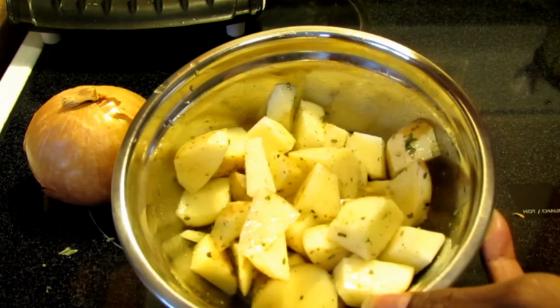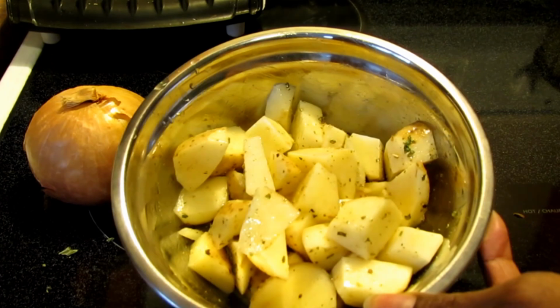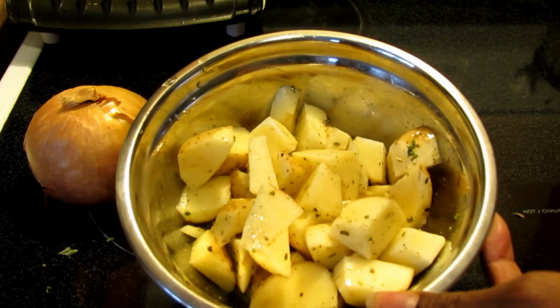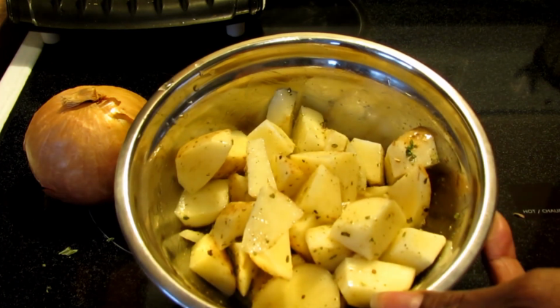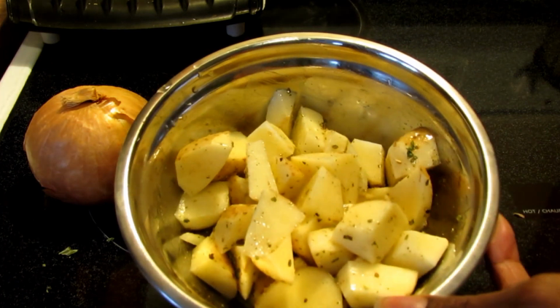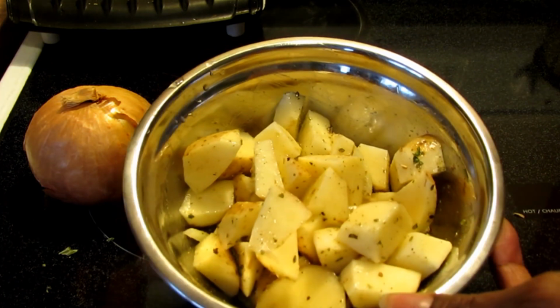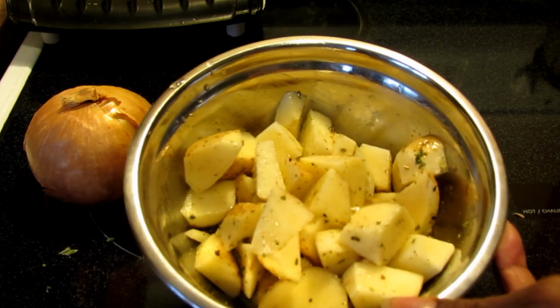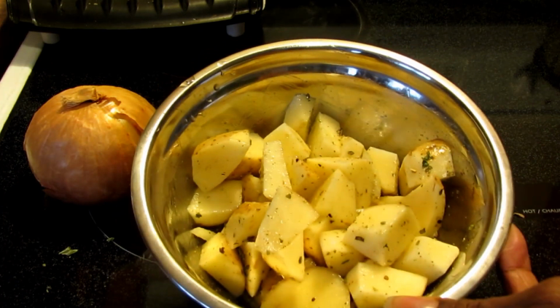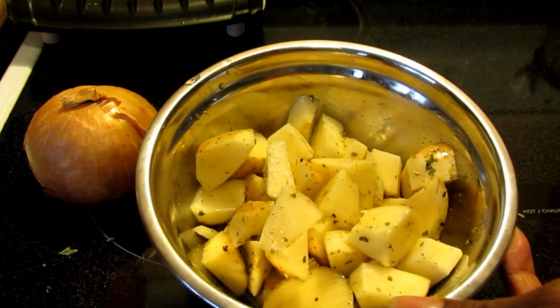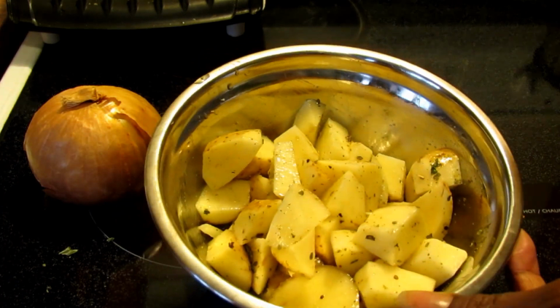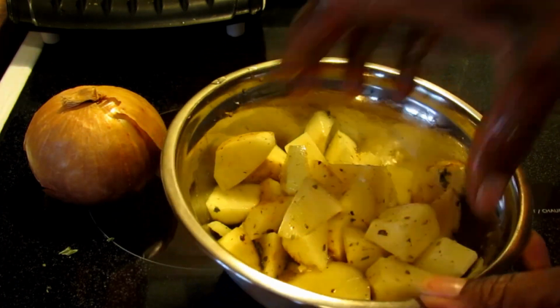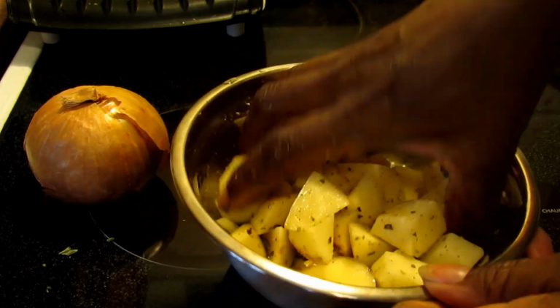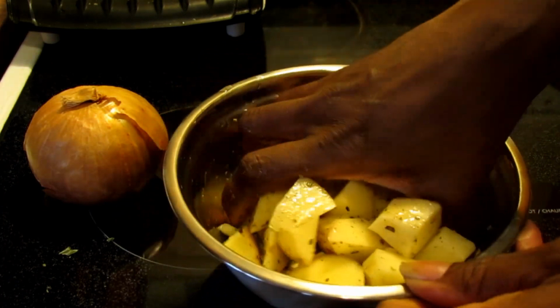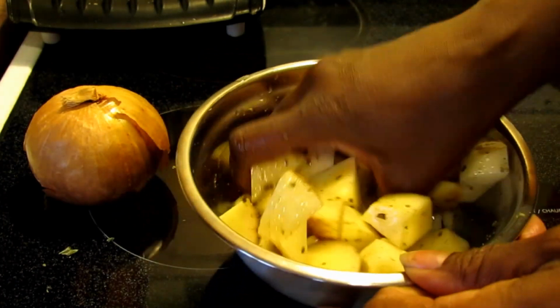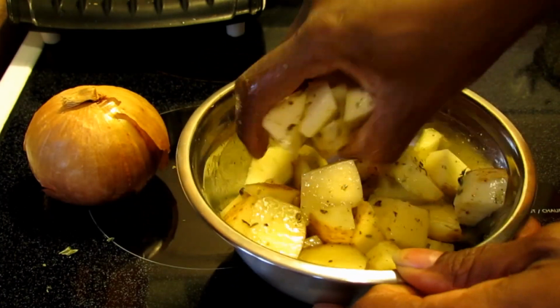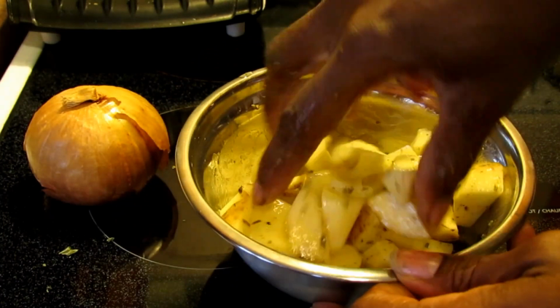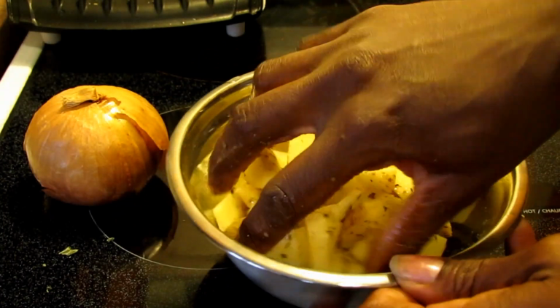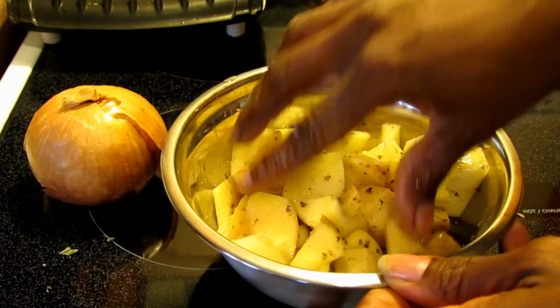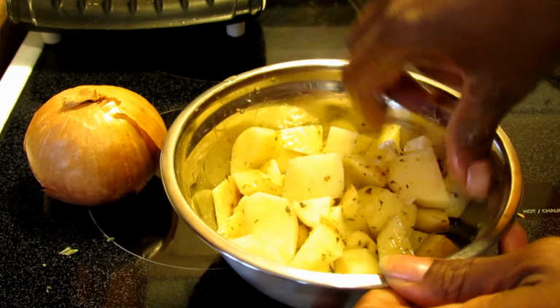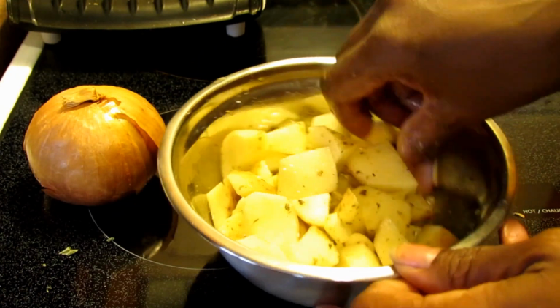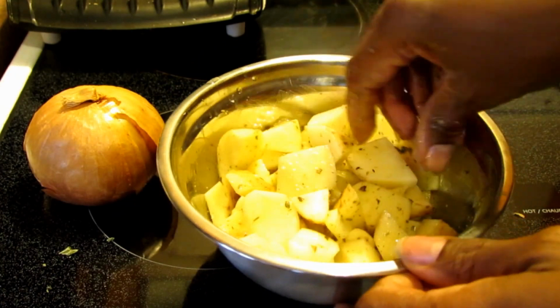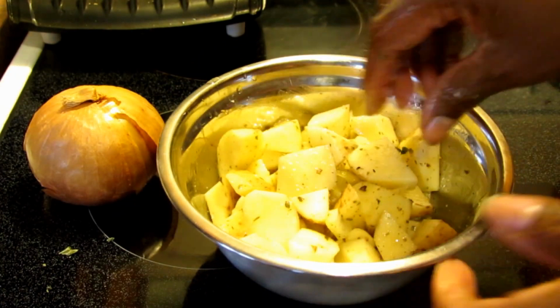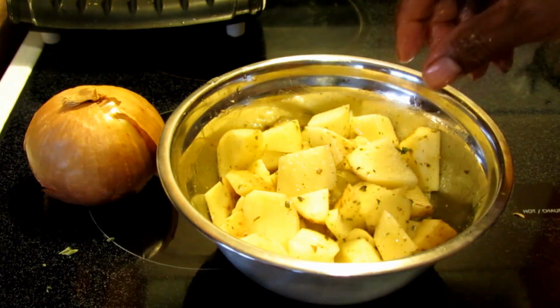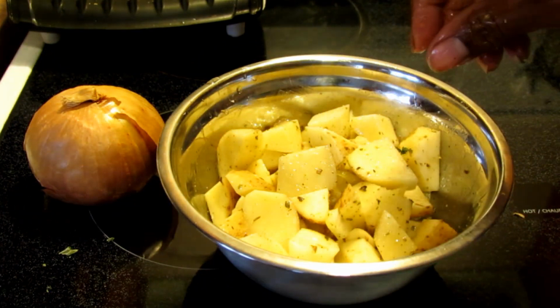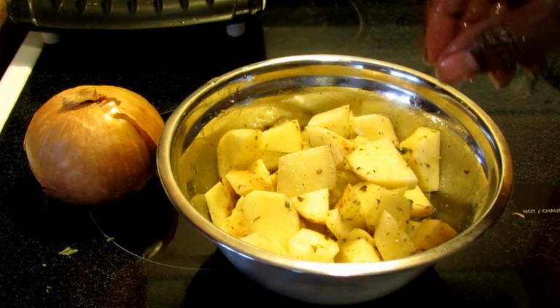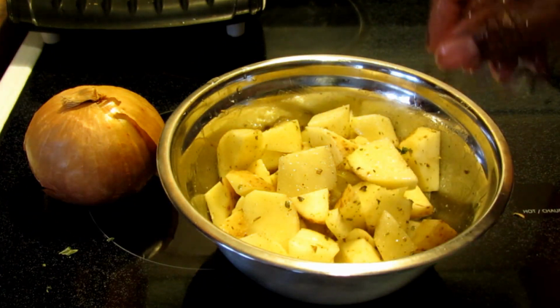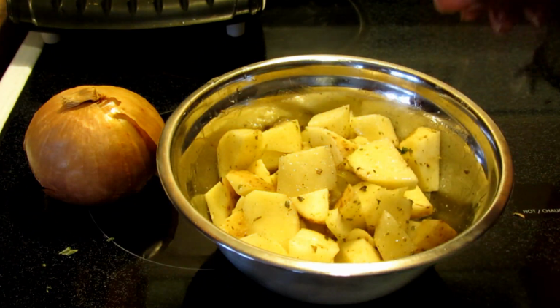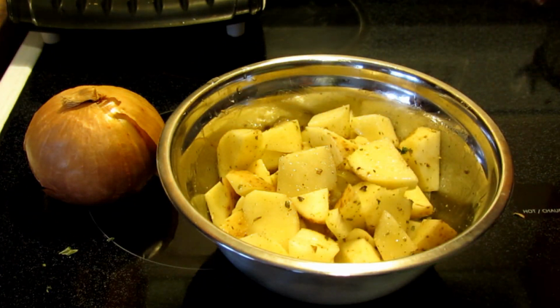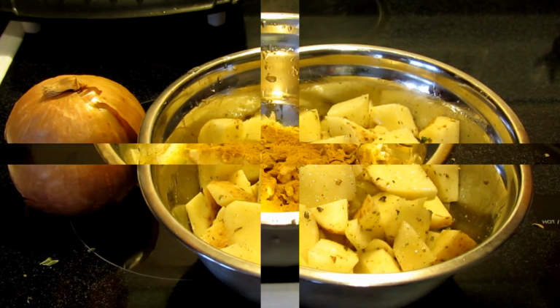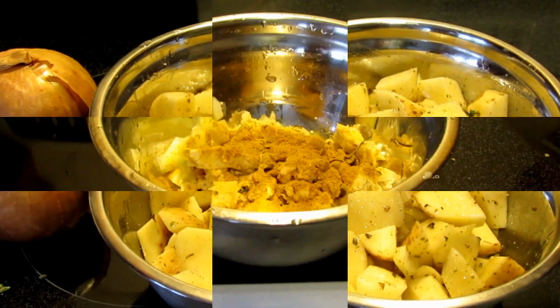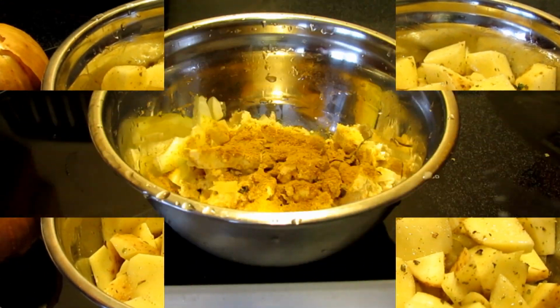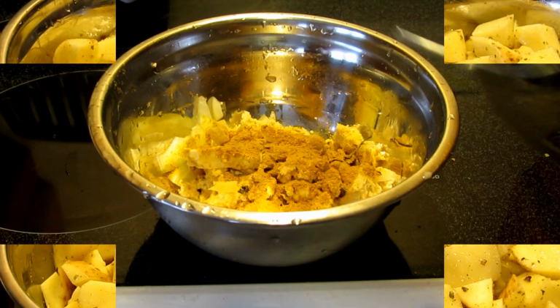I already want to eat this, but I can't. You're just going to put this in the oven for 20 to 30 minutes. I'll be back.